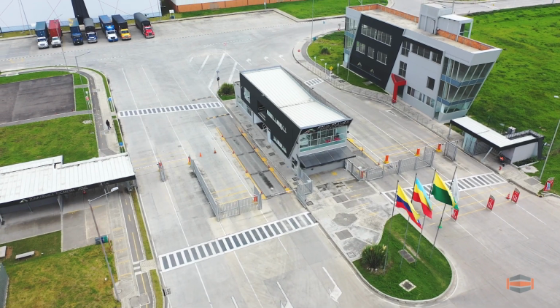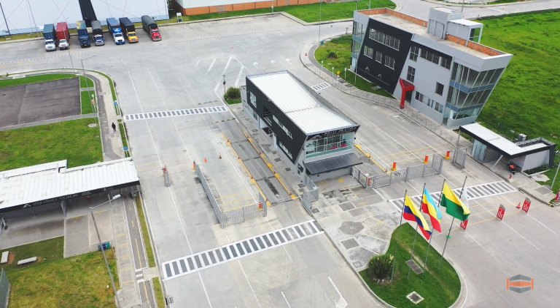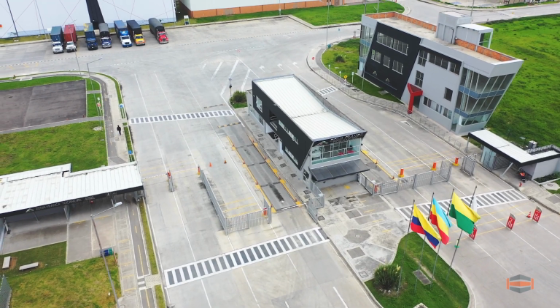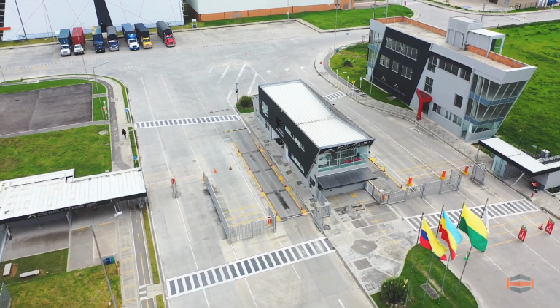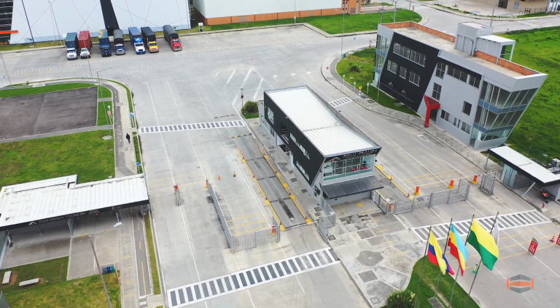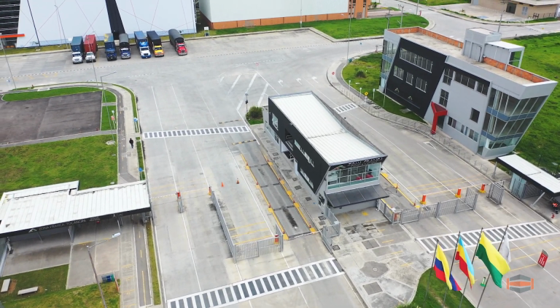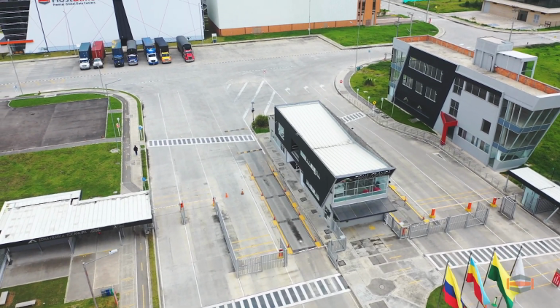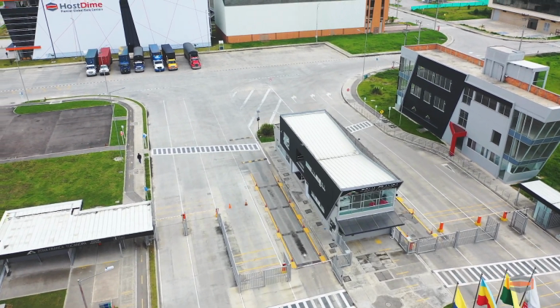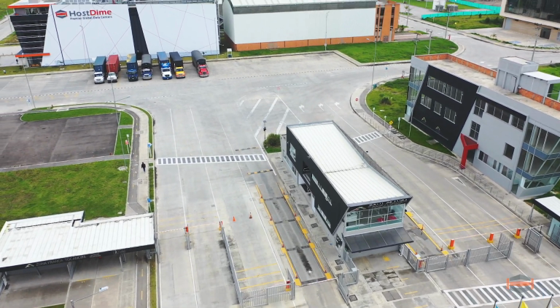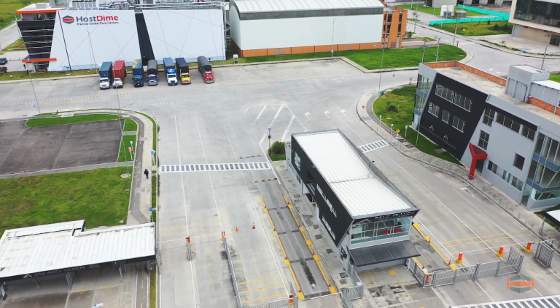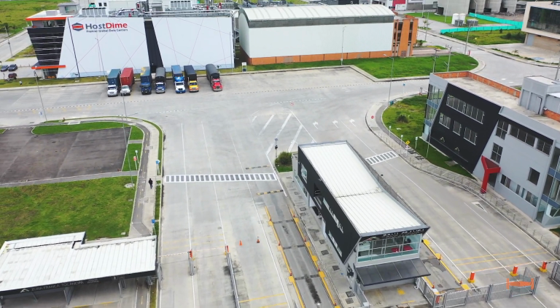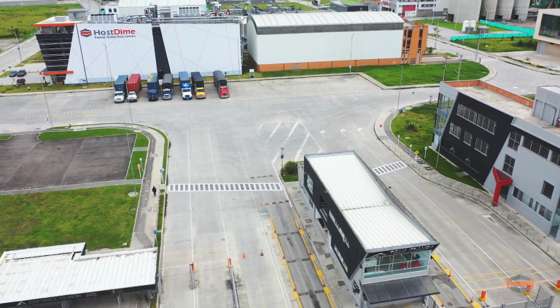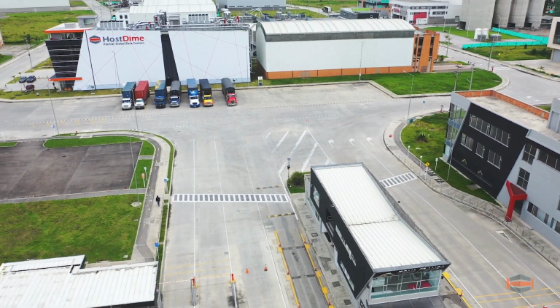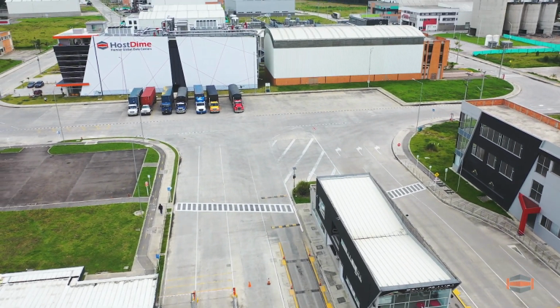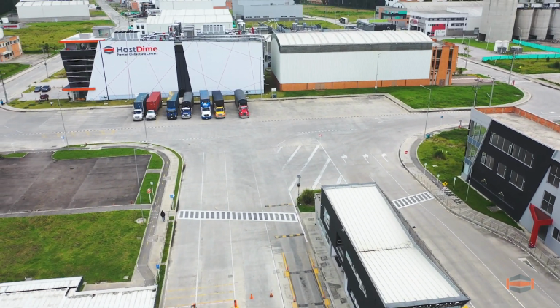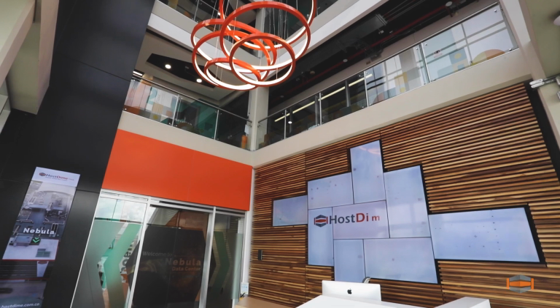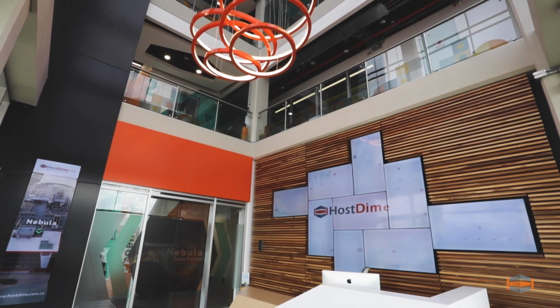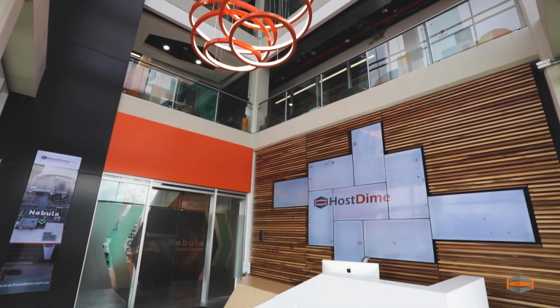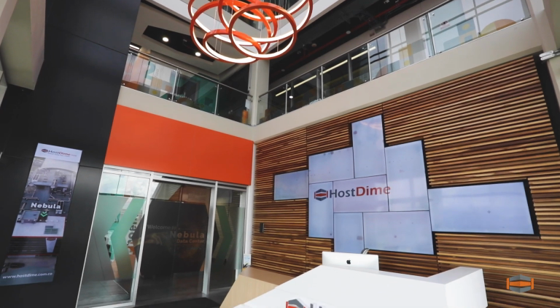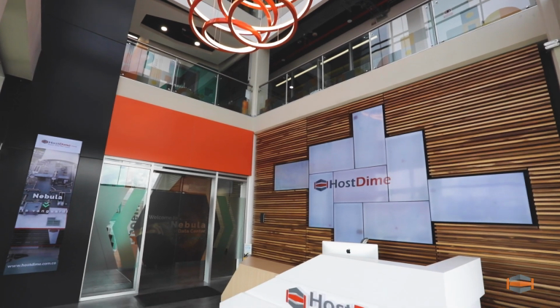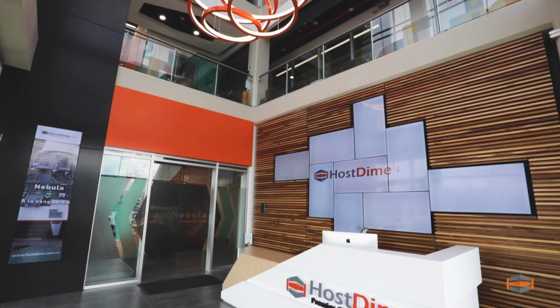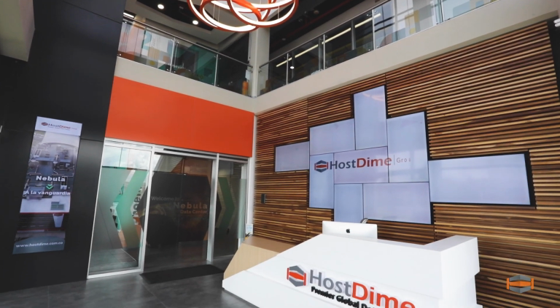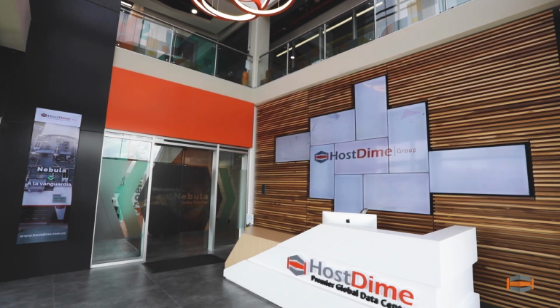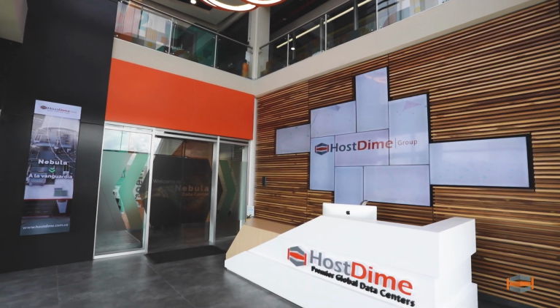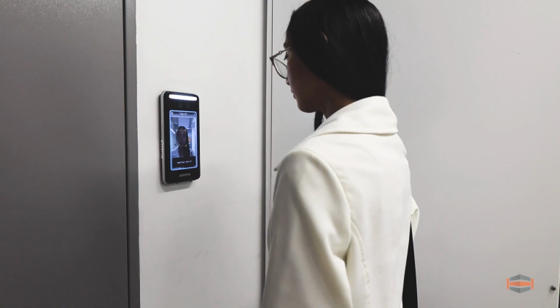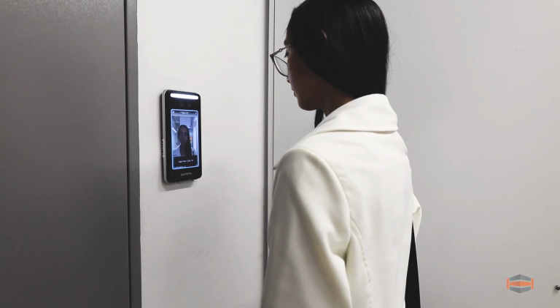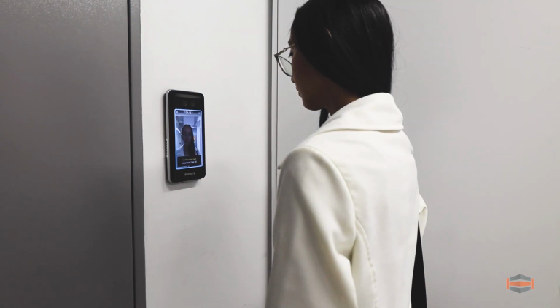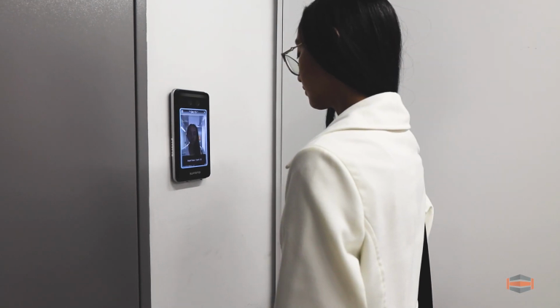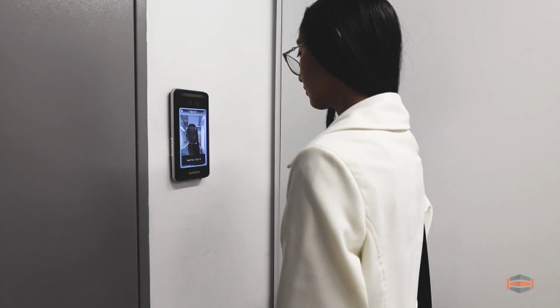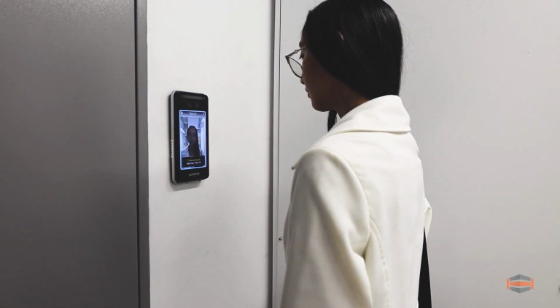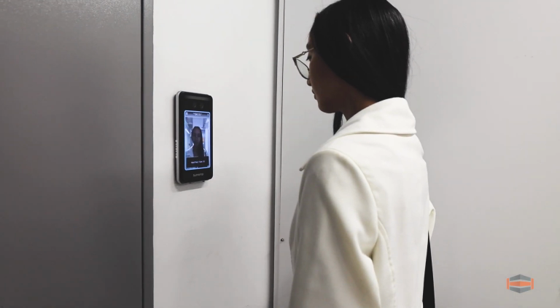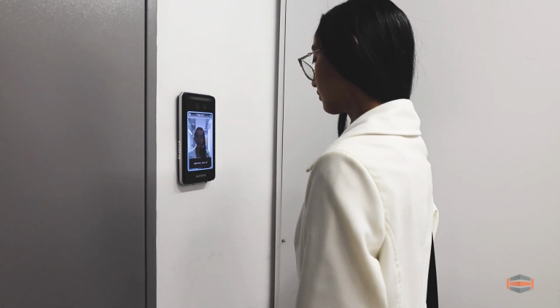To enter the facility, you pass through a 24-7 arm-guarded perimeter fence, security man traps, and the latest in facial biometric technology.